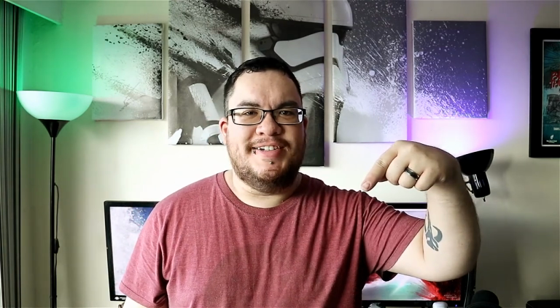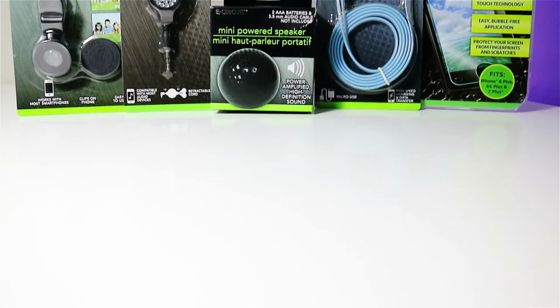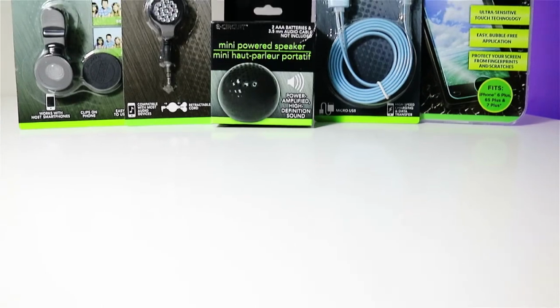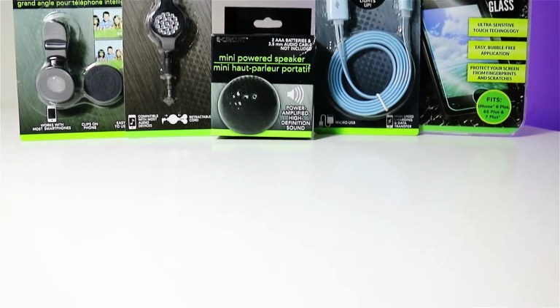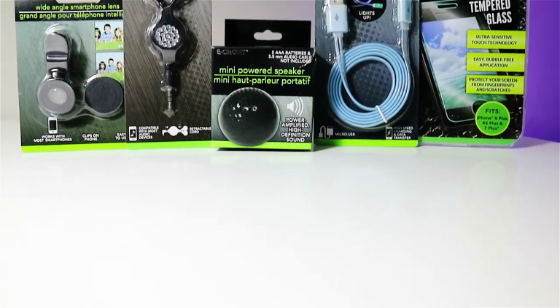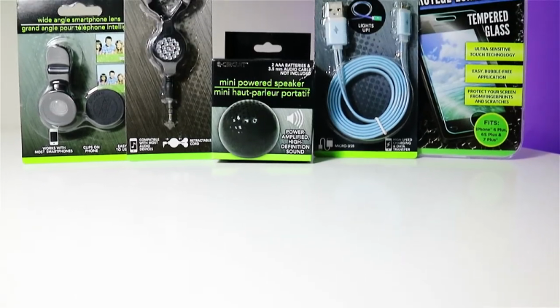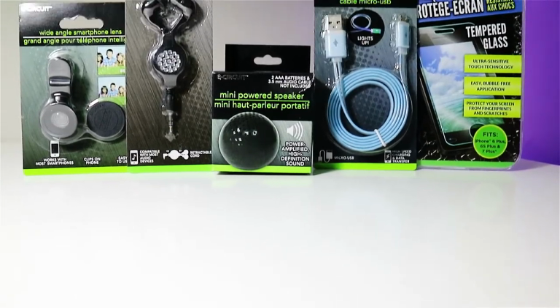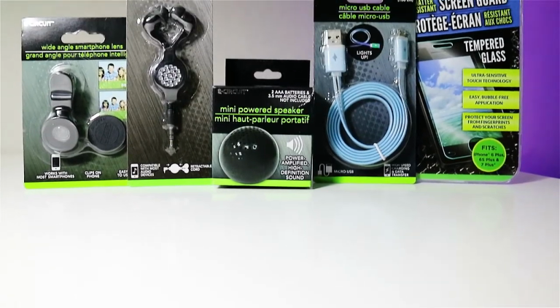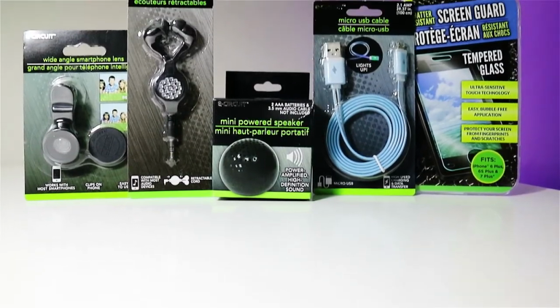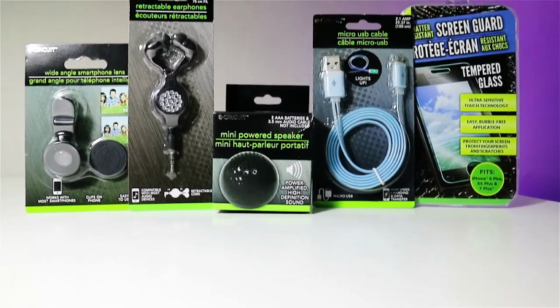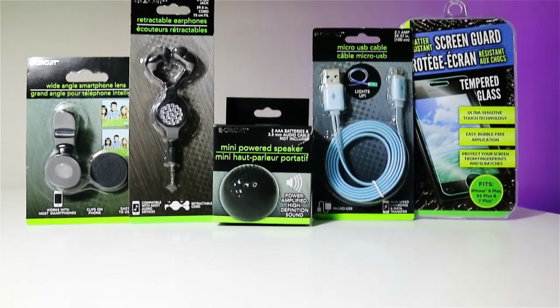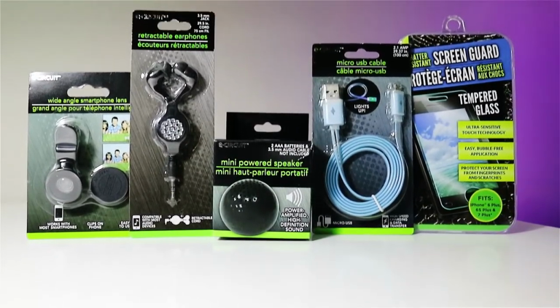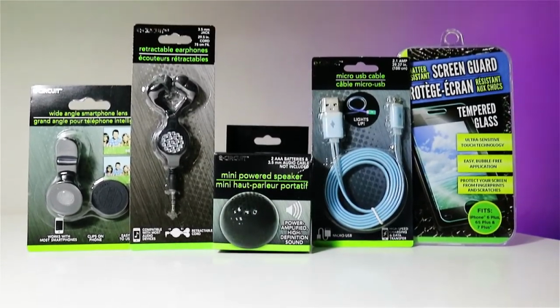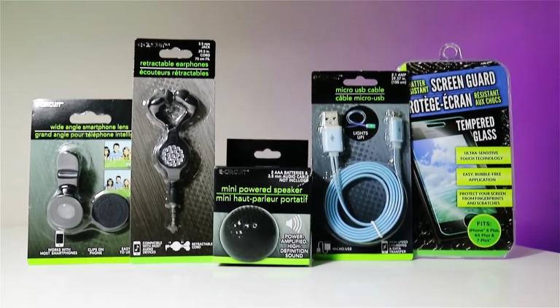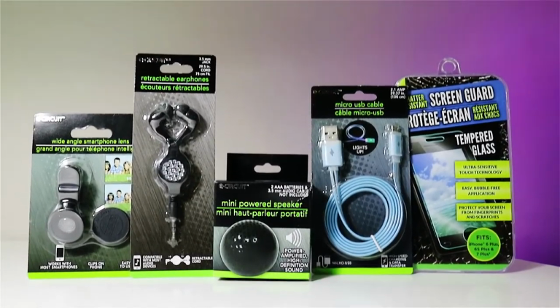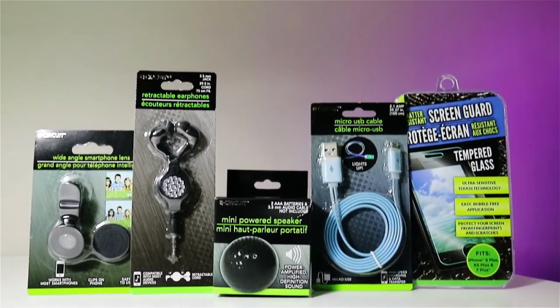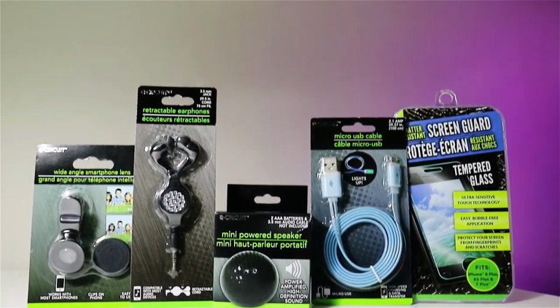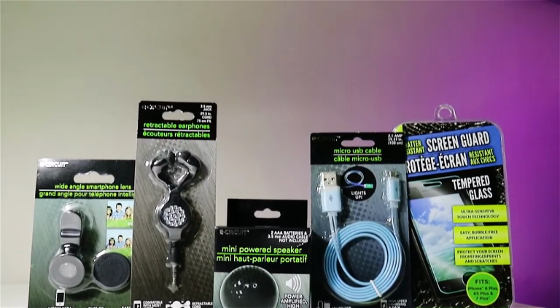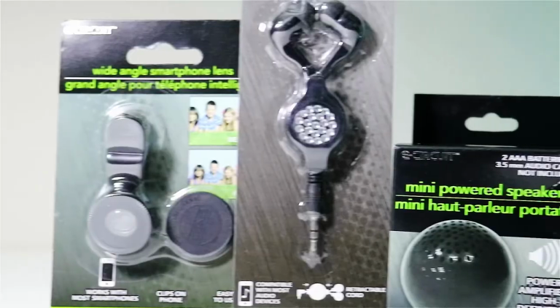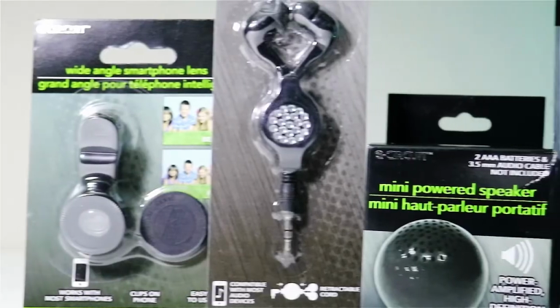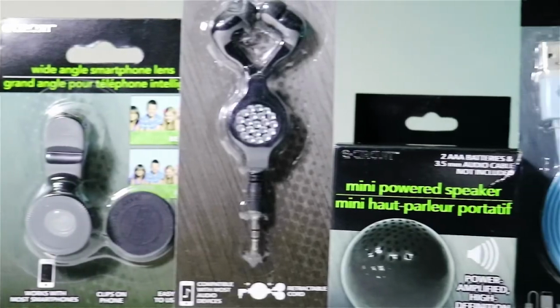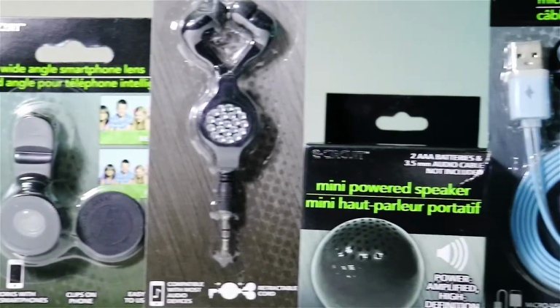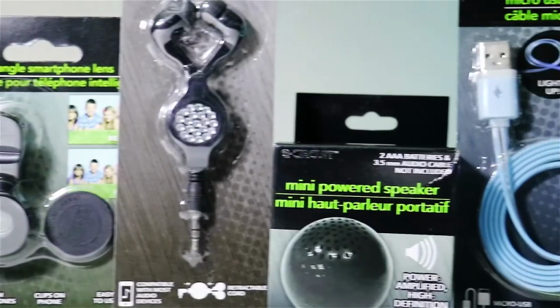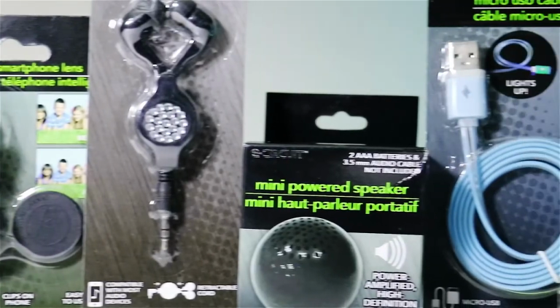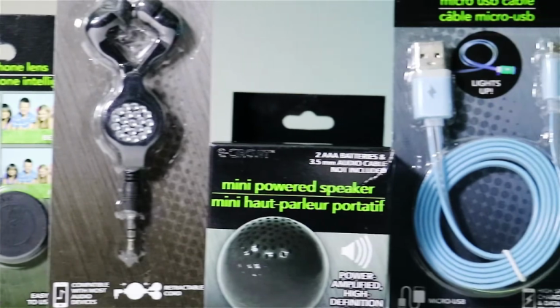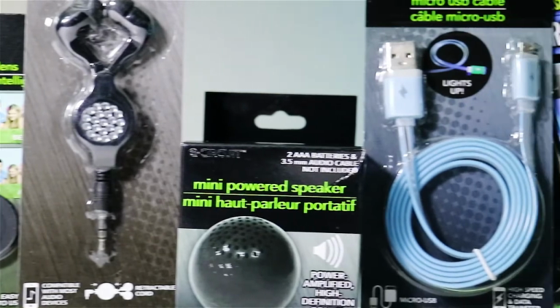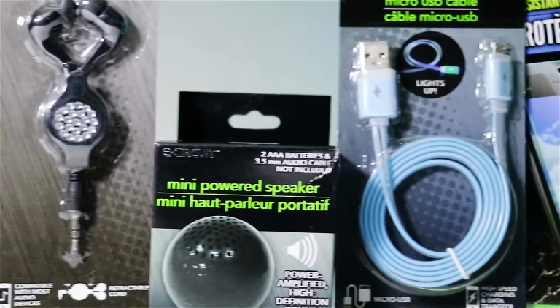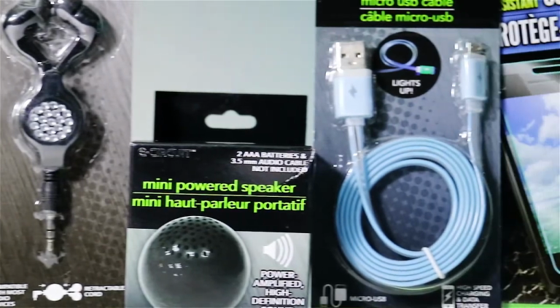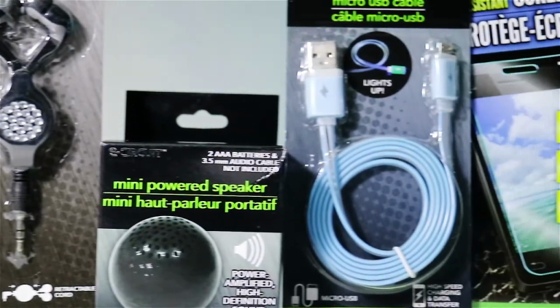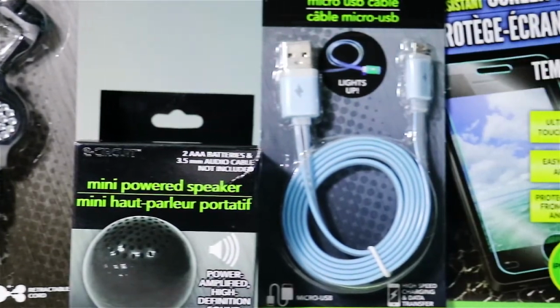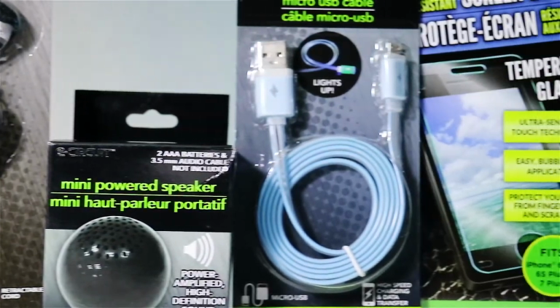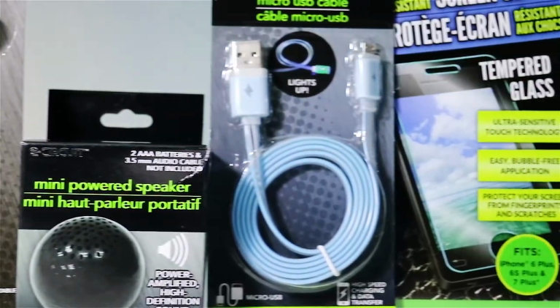So a few weeks ago I stopped by my local Dollar Tree, where they sell everything for a dollar, and I picked up five tech items that I thought were pretty useful.